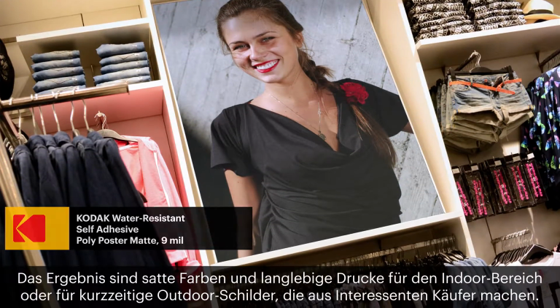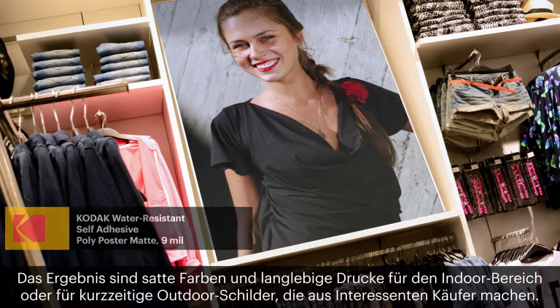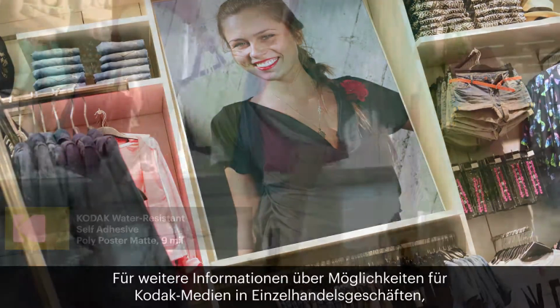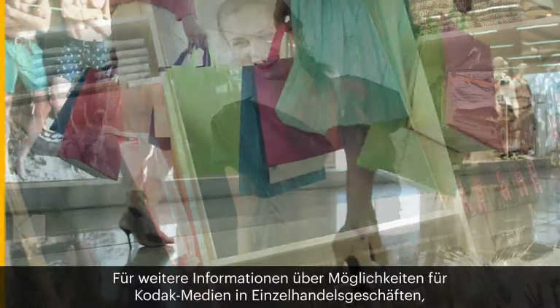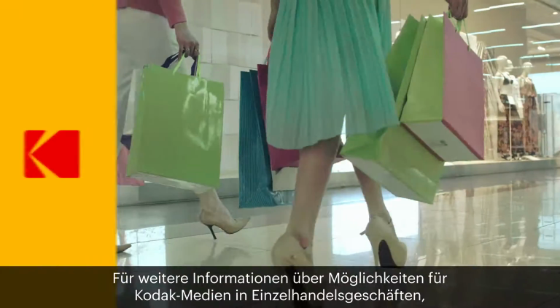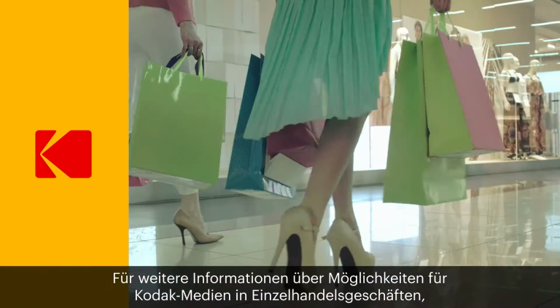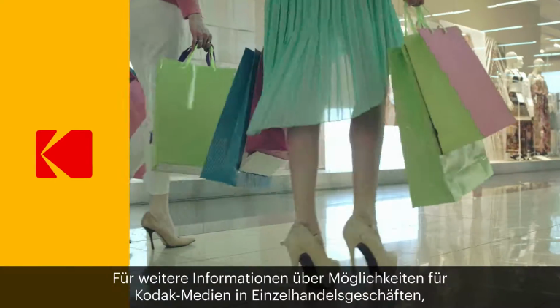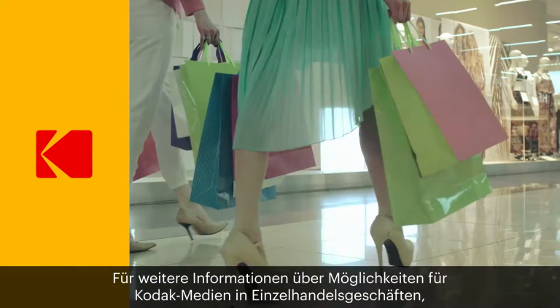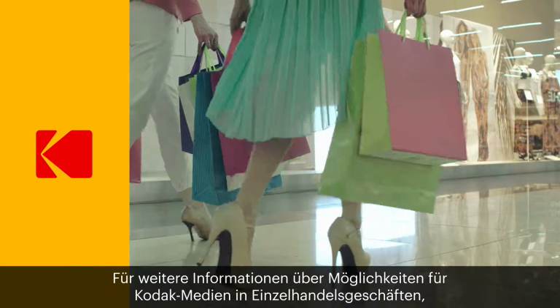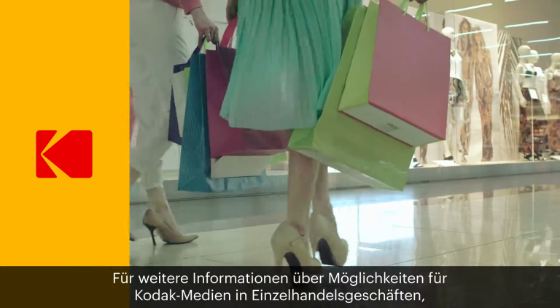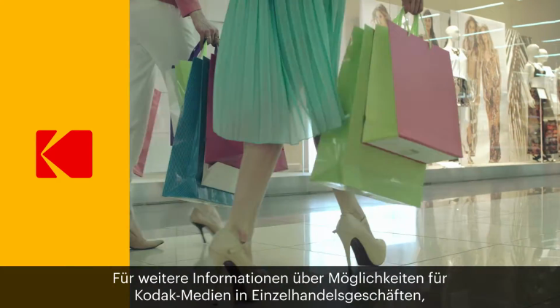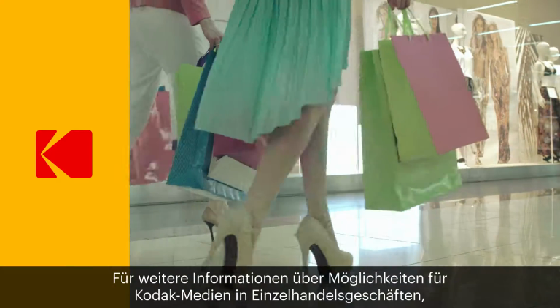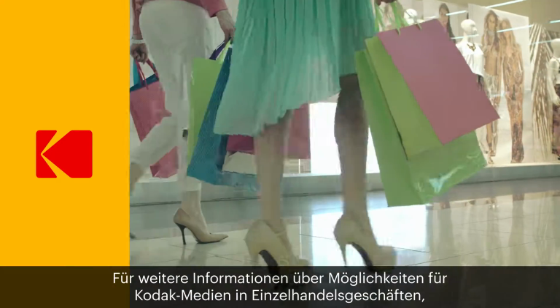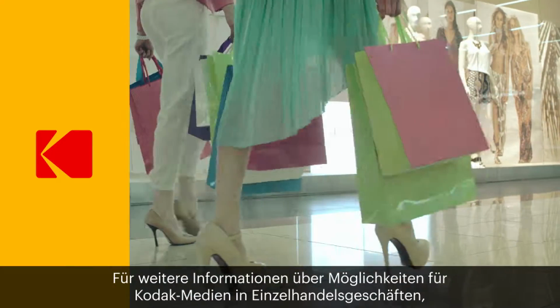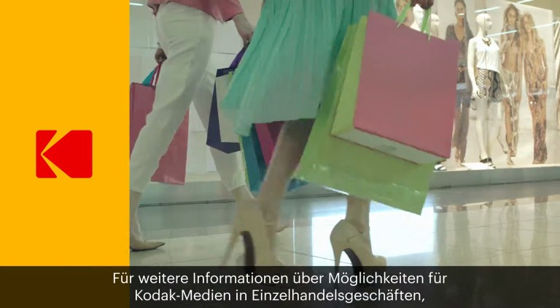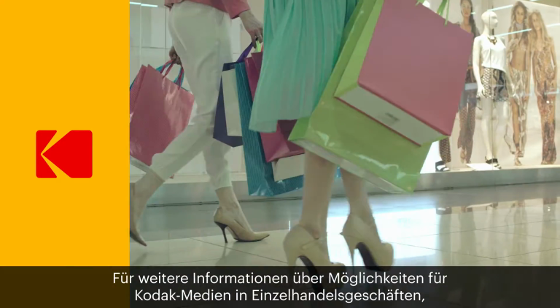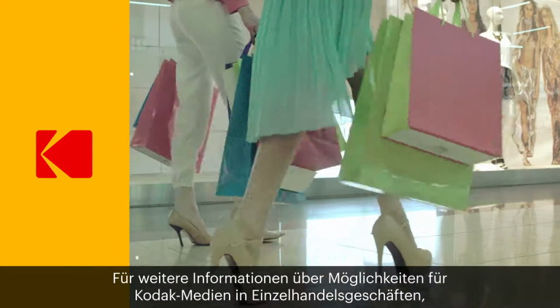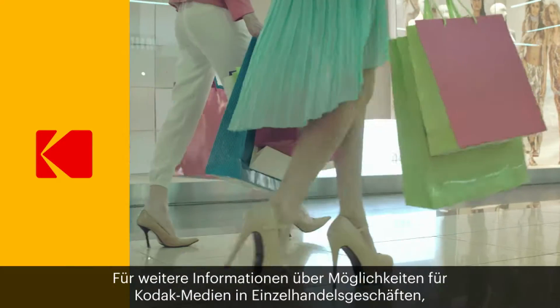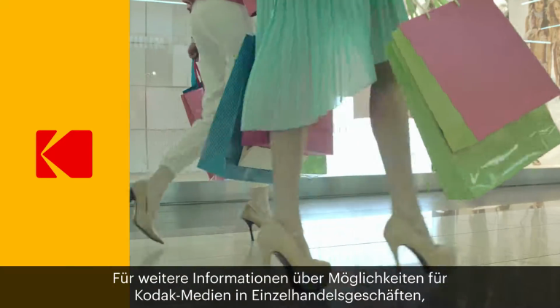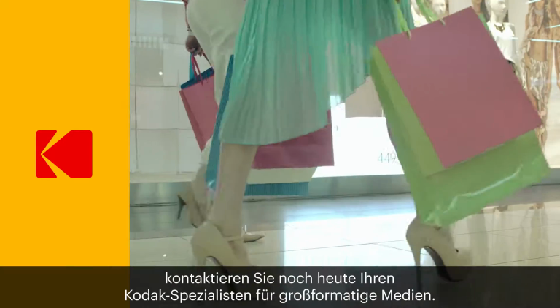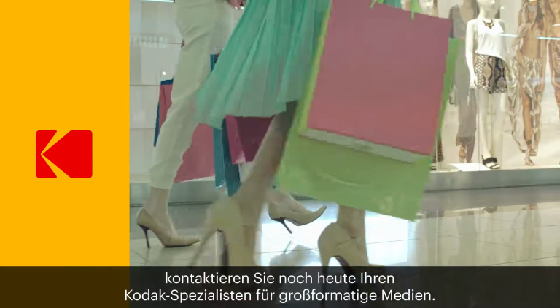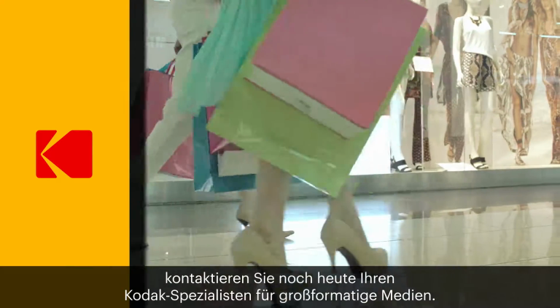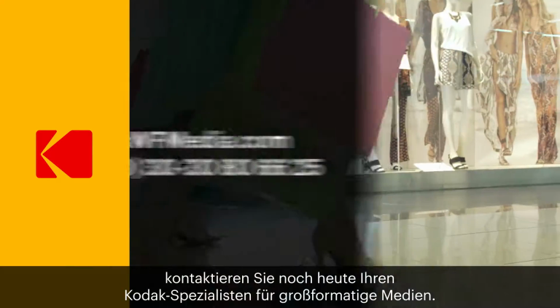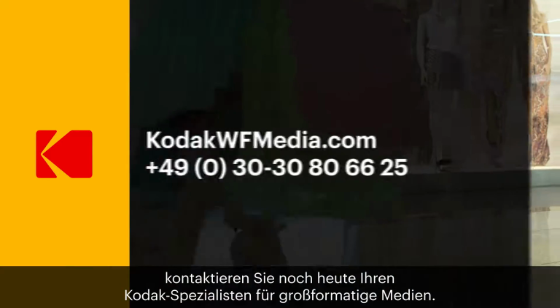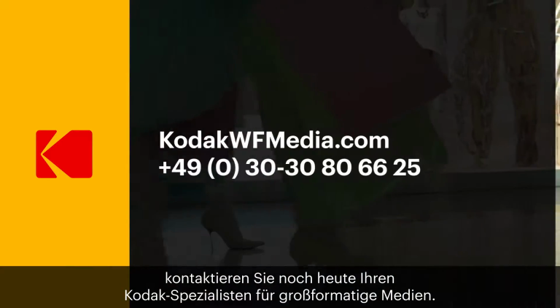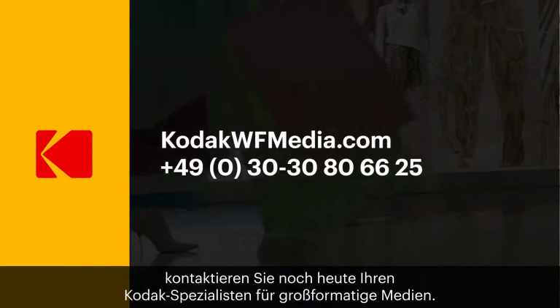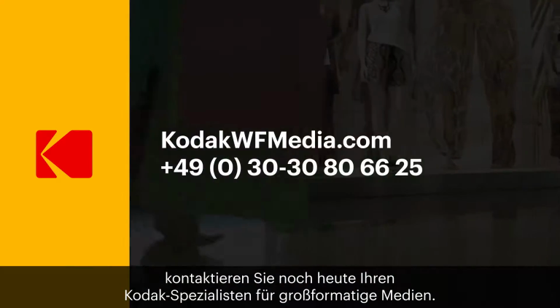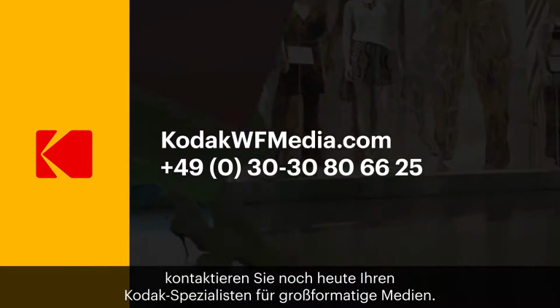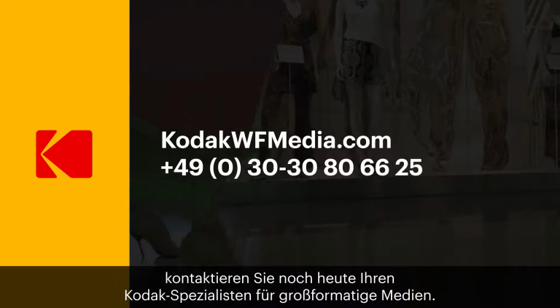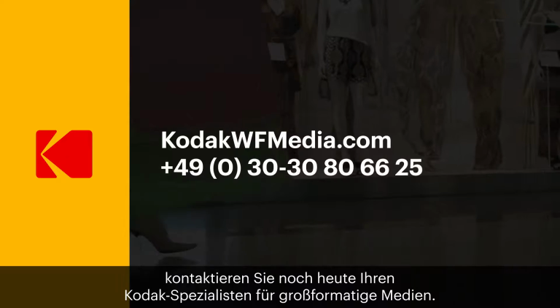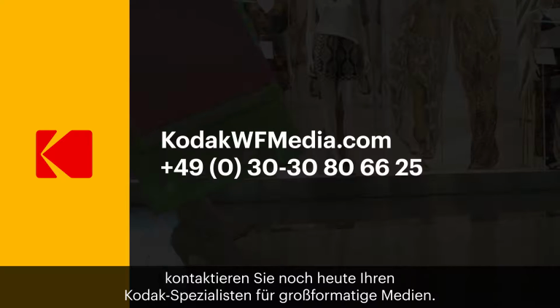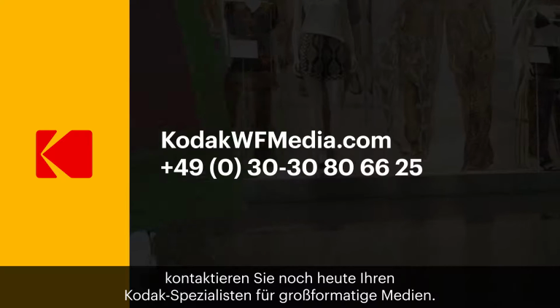To learn more about the possibilities for Kodak media in retail environments, contact your Kodak Wide Format Media Specialist today.